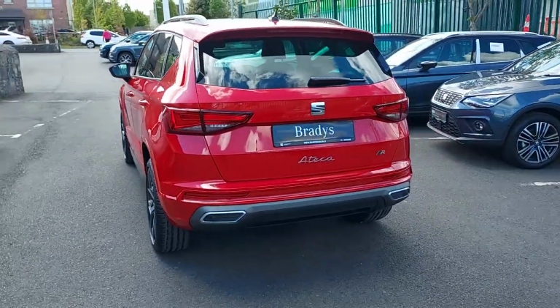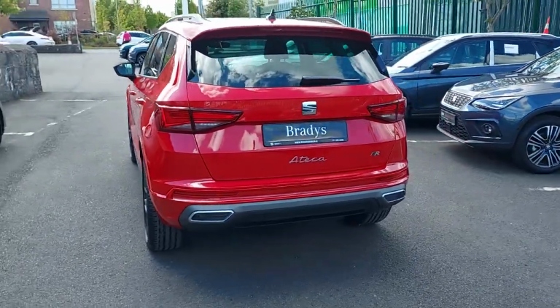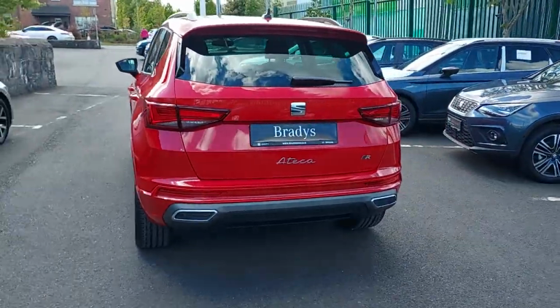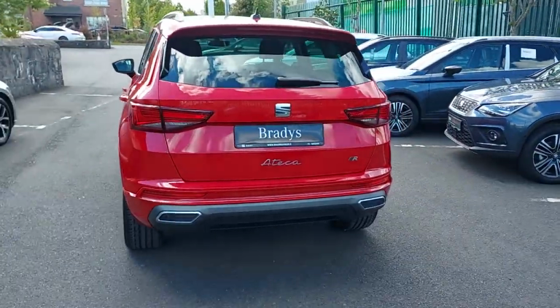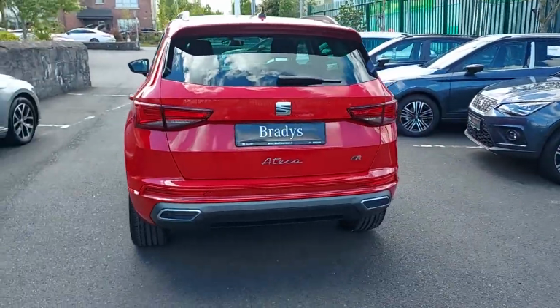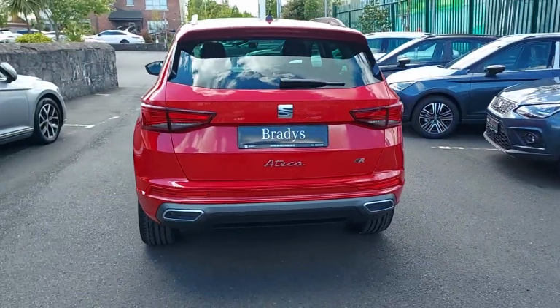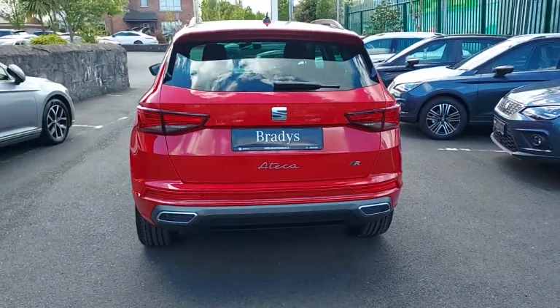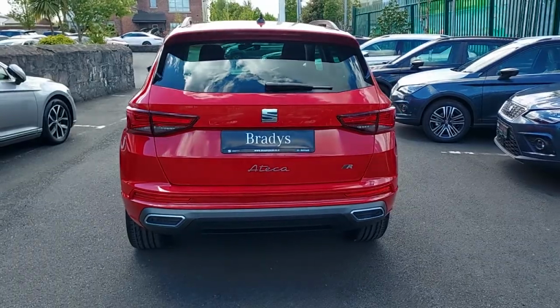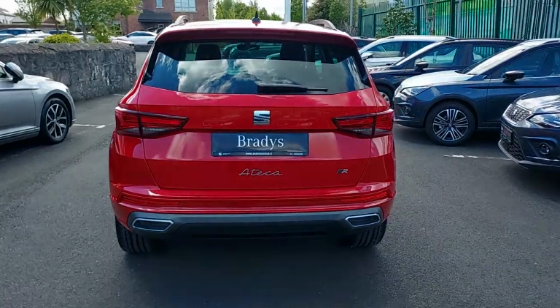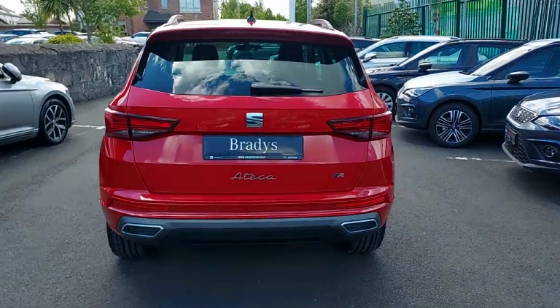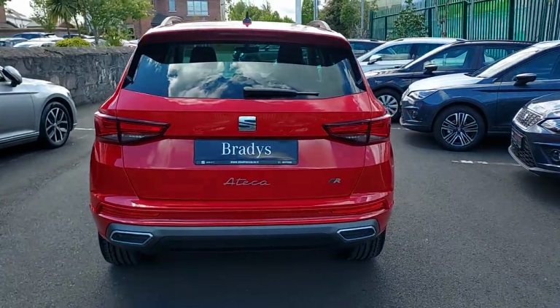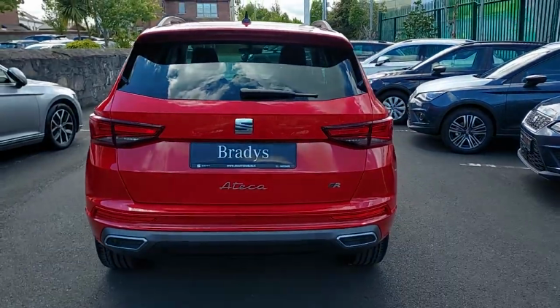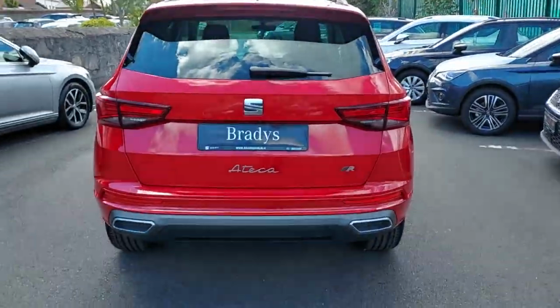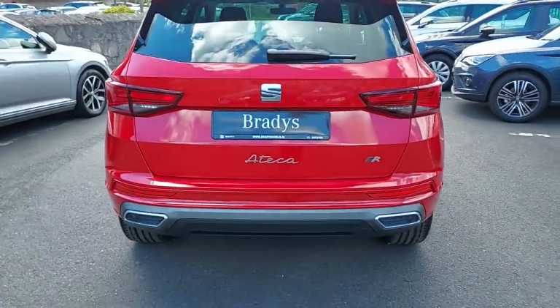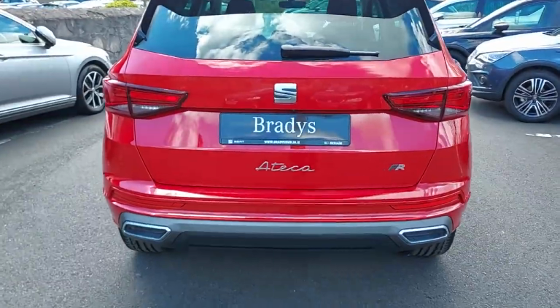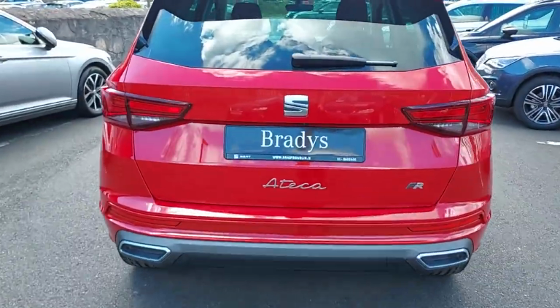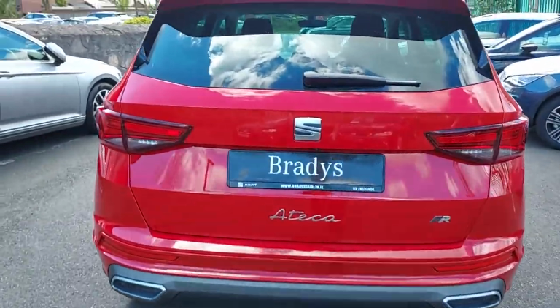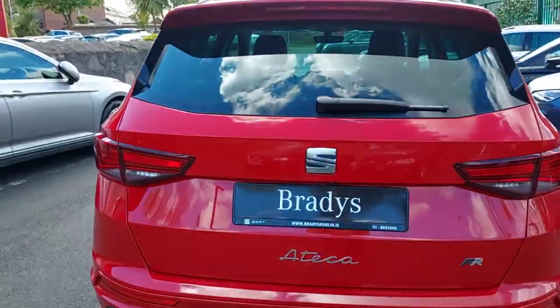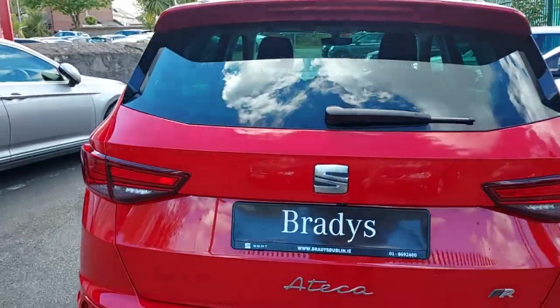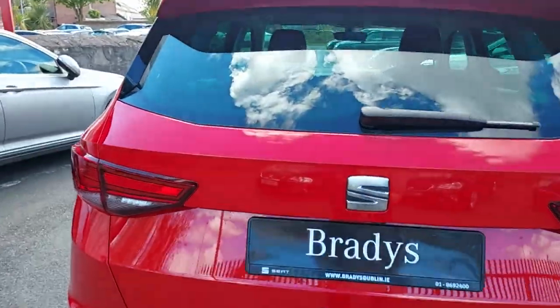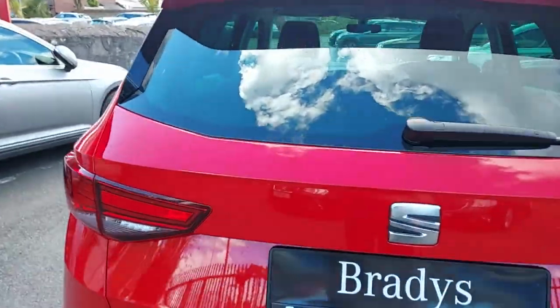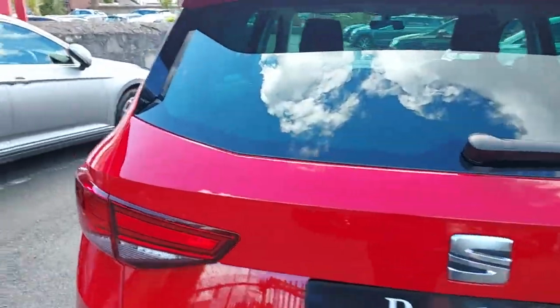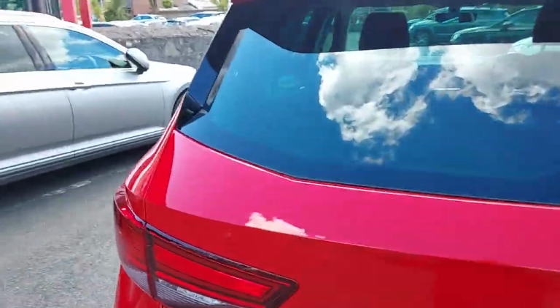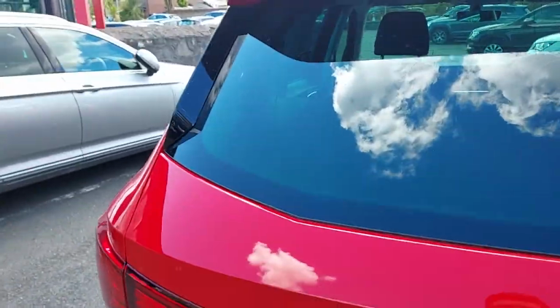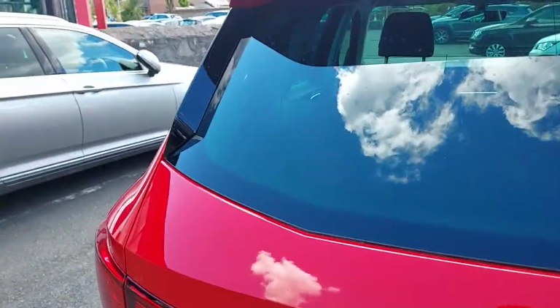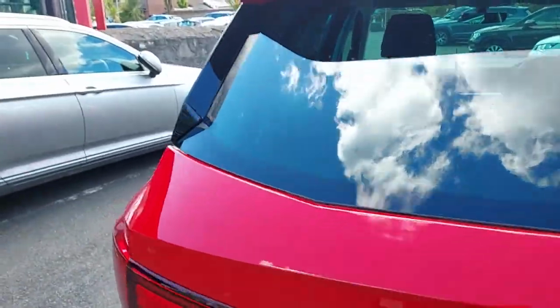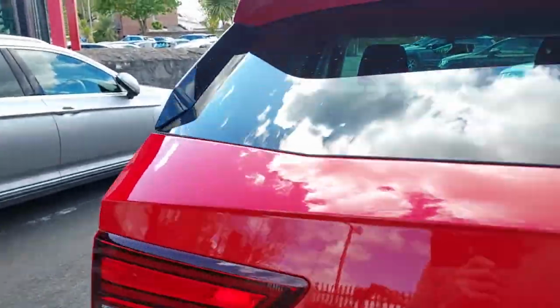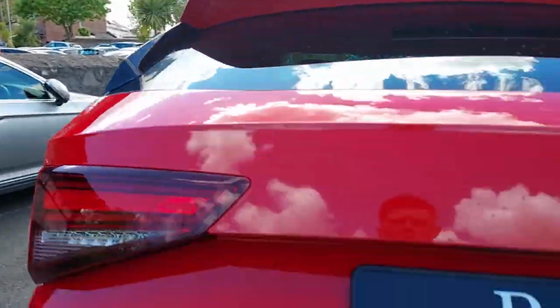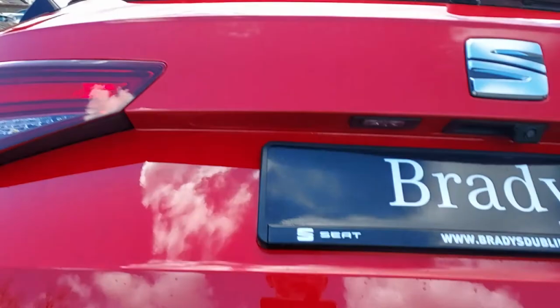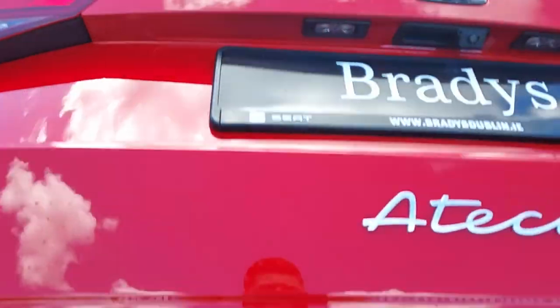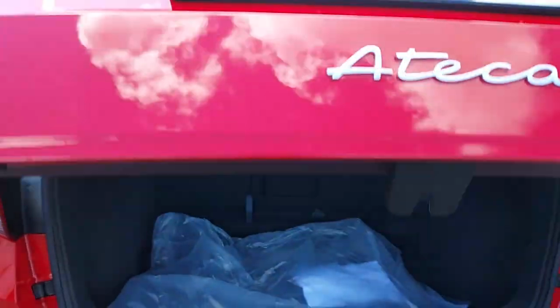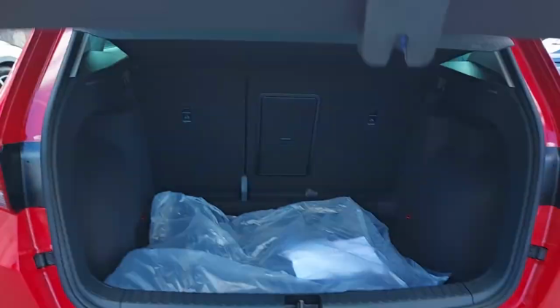Coming to the rear of the car now, this car is fitted with a rear-view camera as well as rear parking sensors.